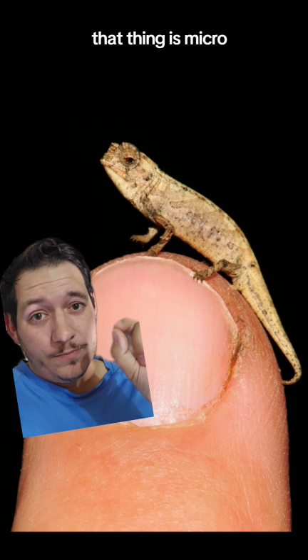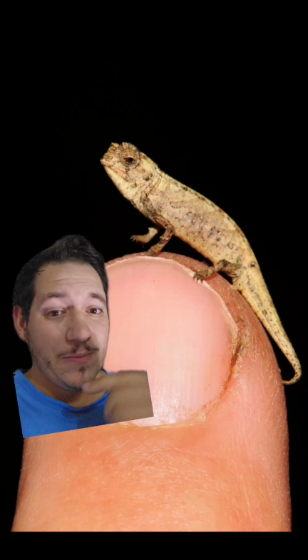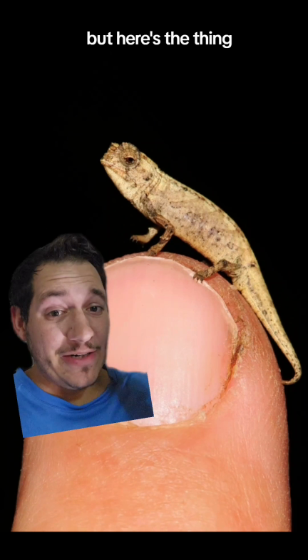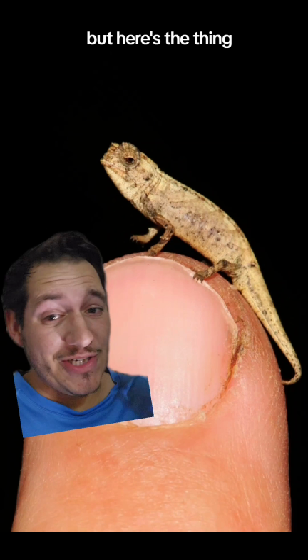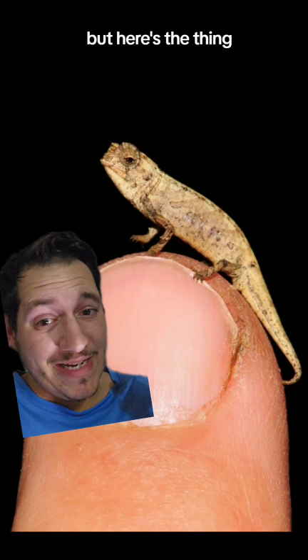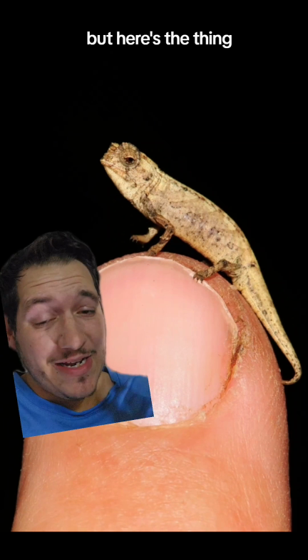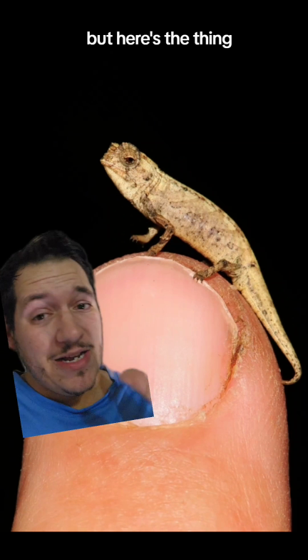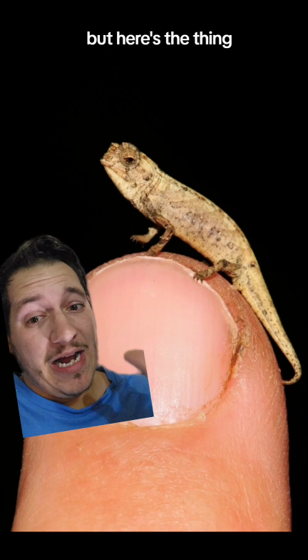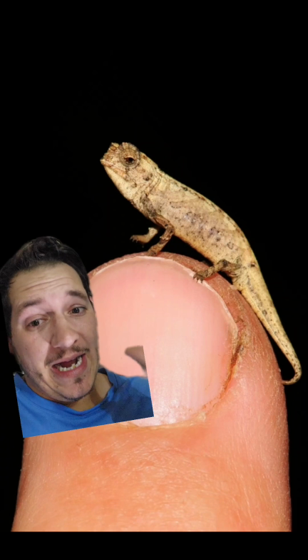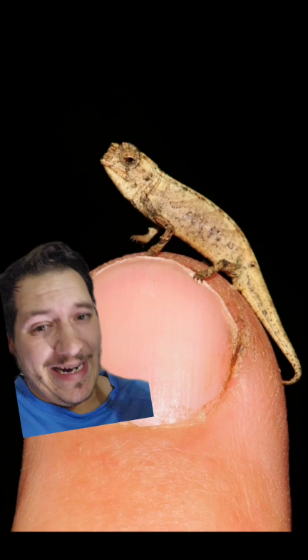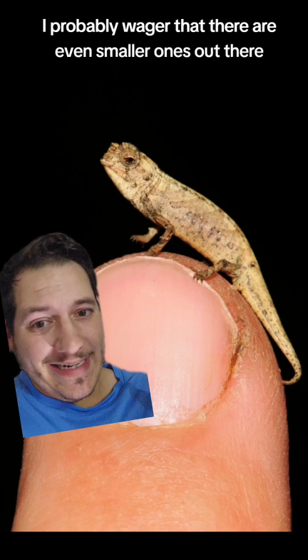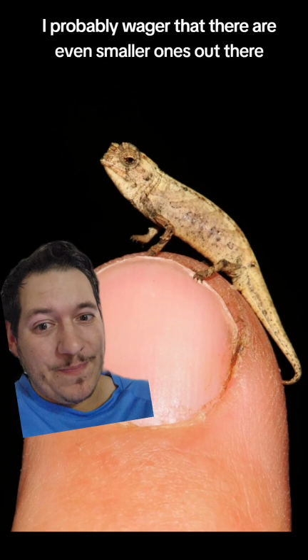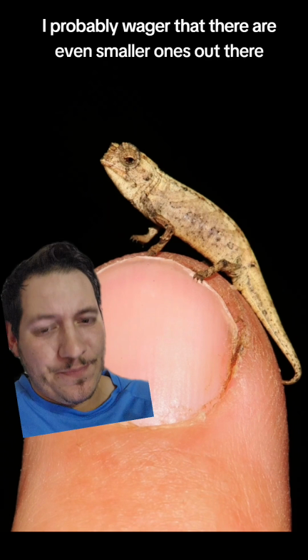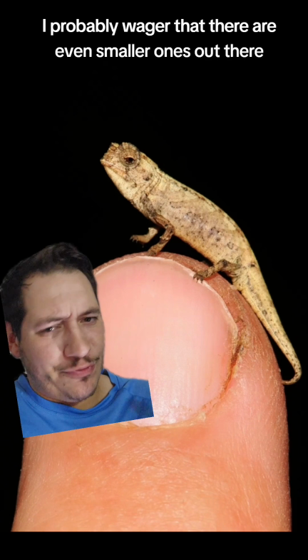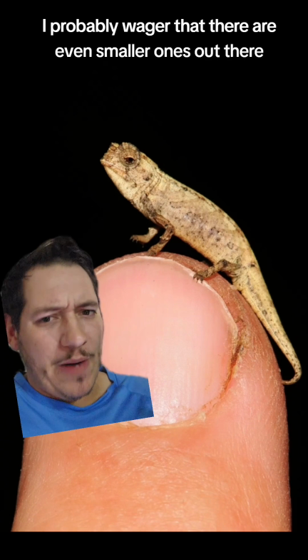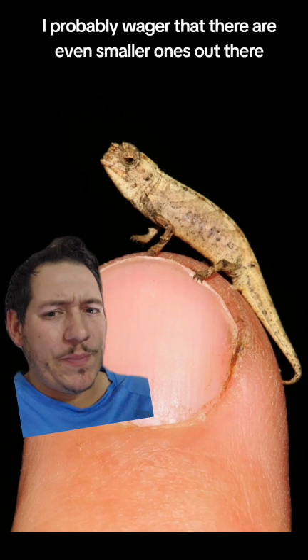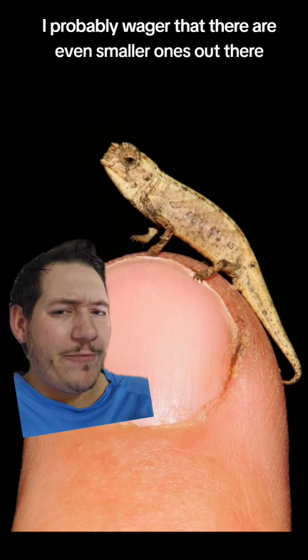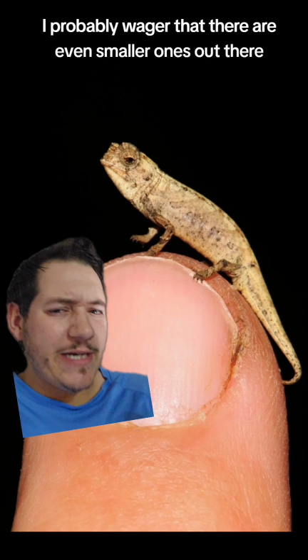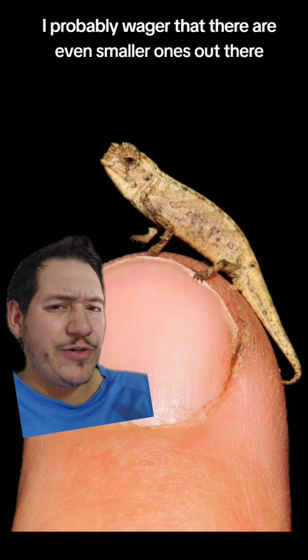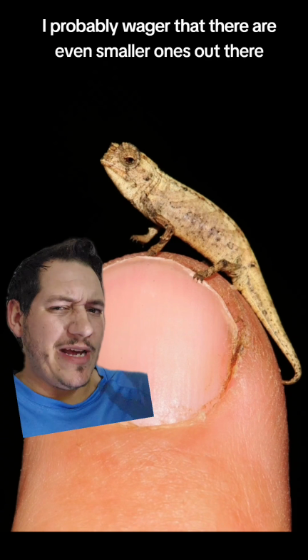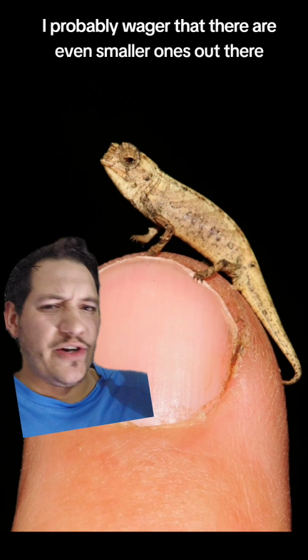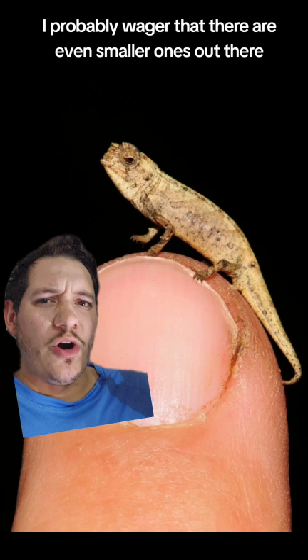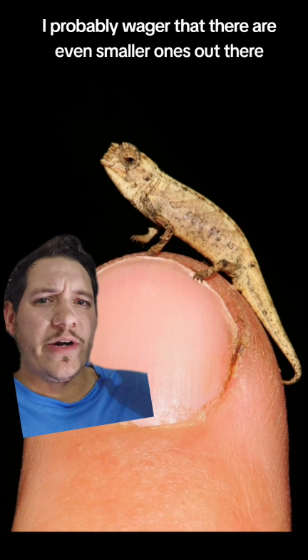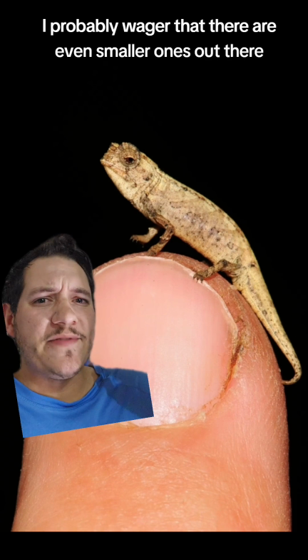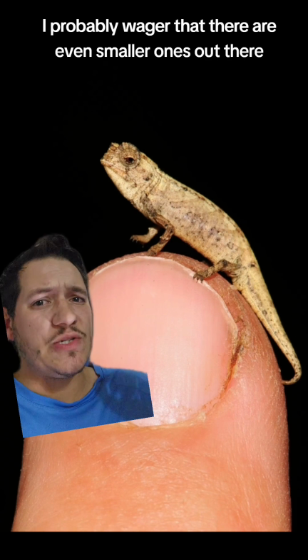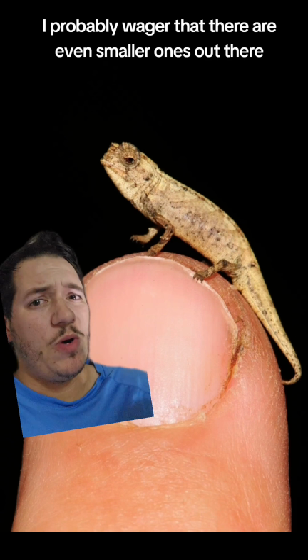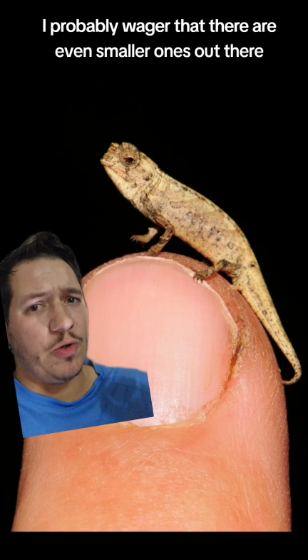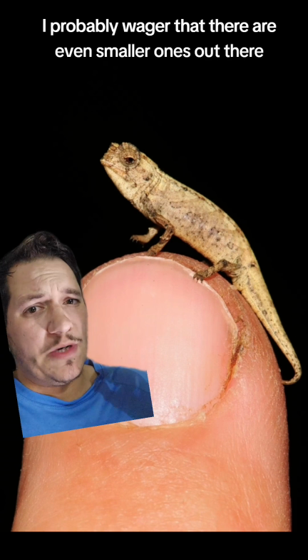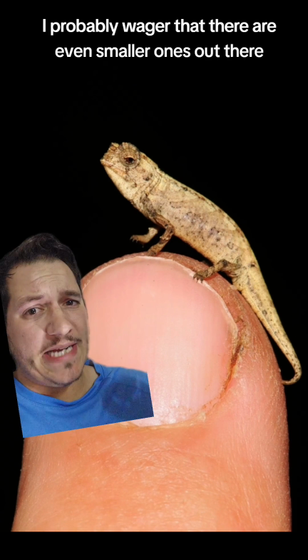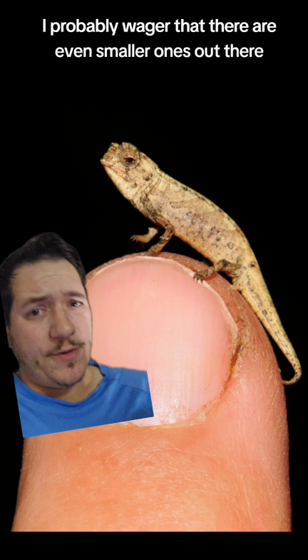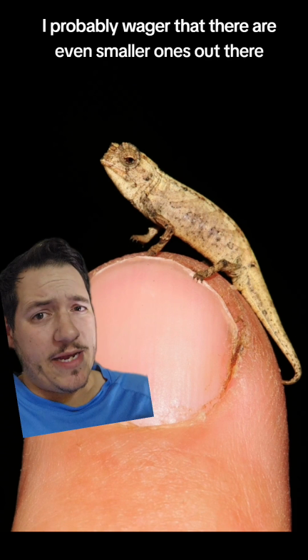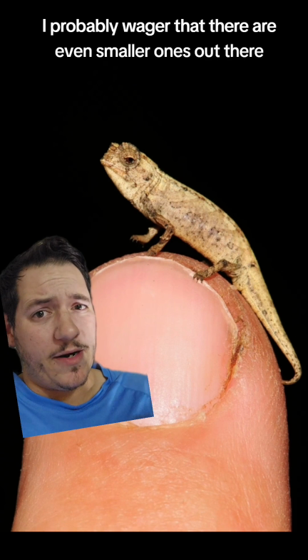That thing is micro, but here's the thing — I'd probably wager that there are even smaller ones out there.